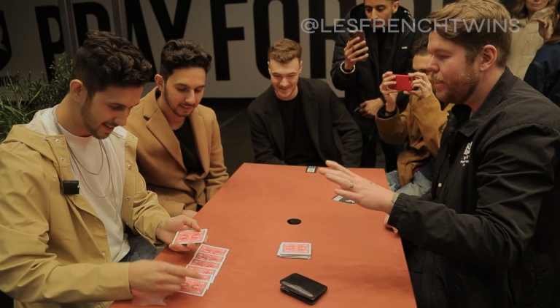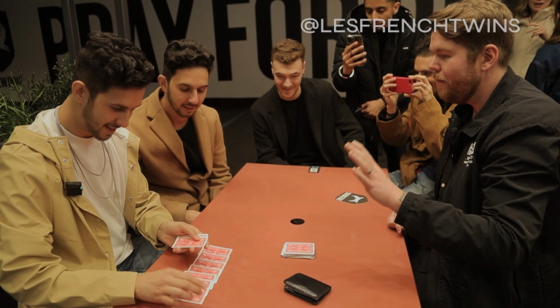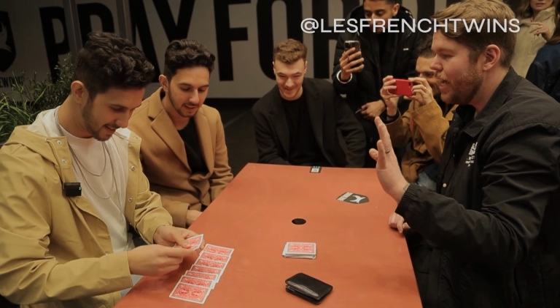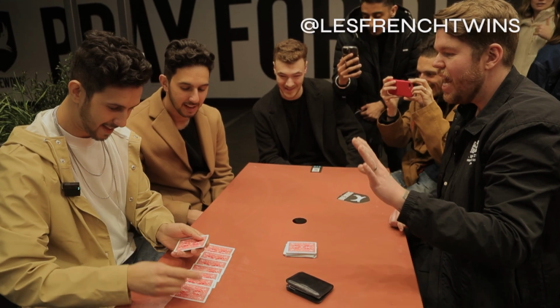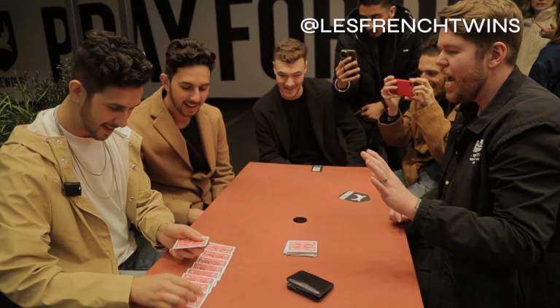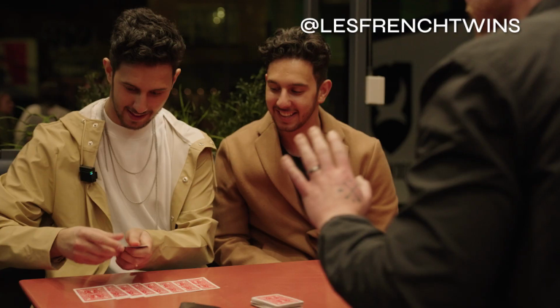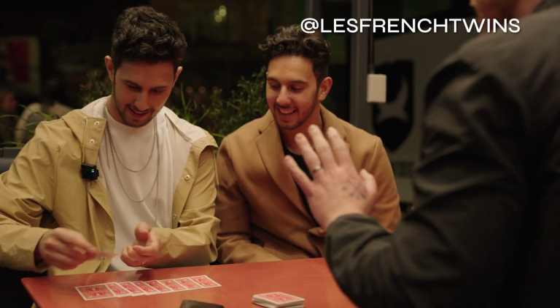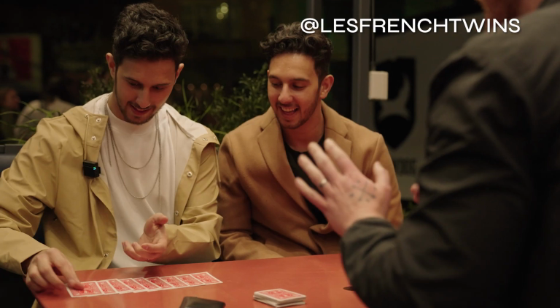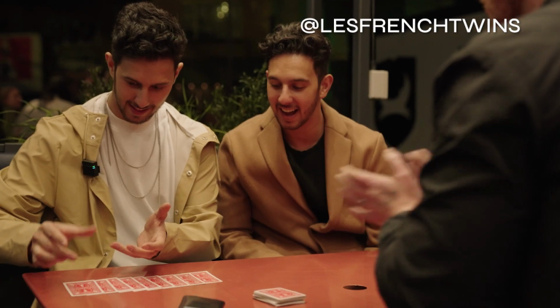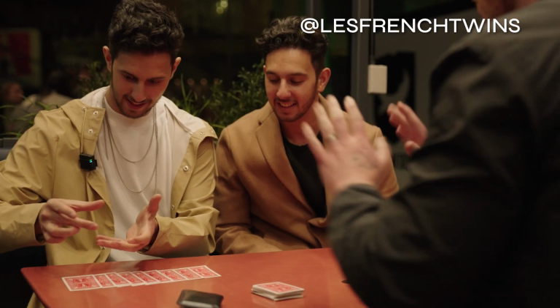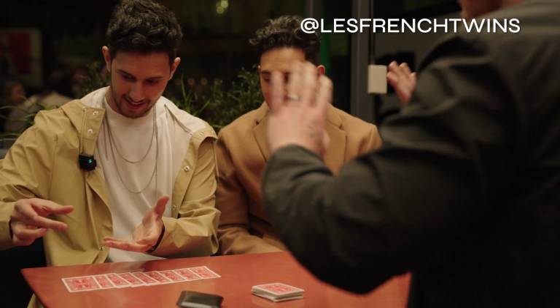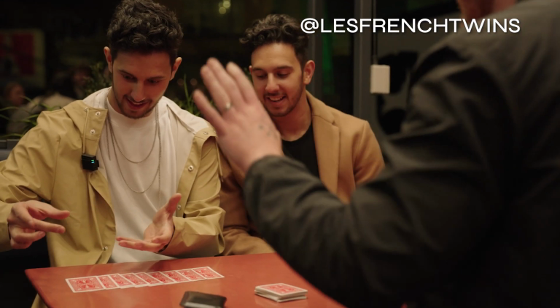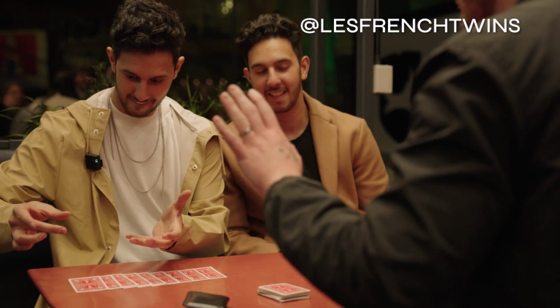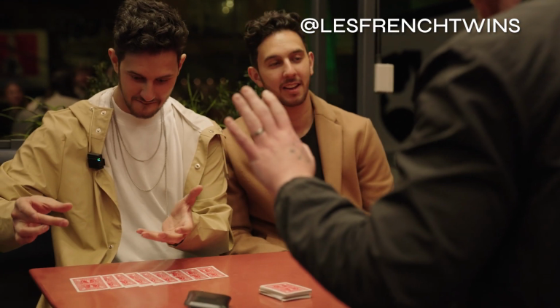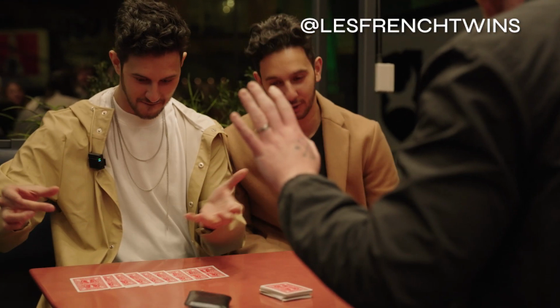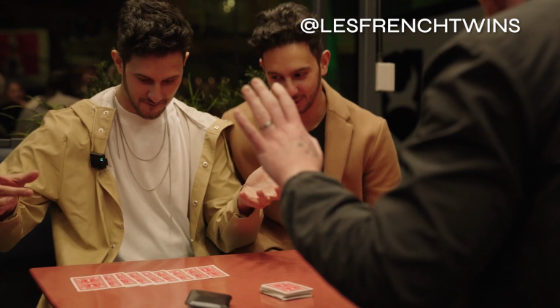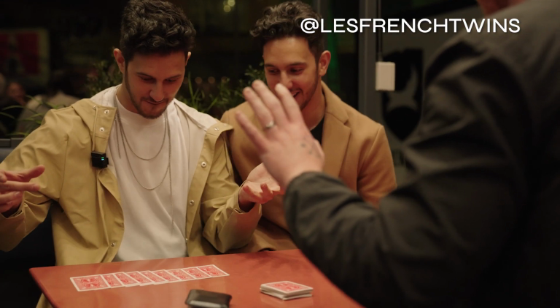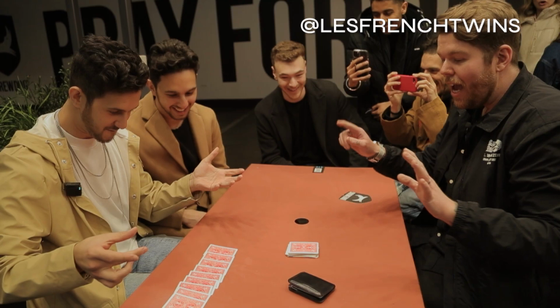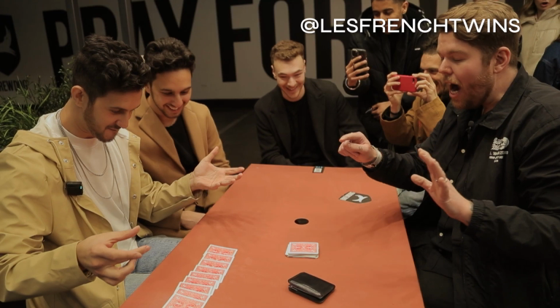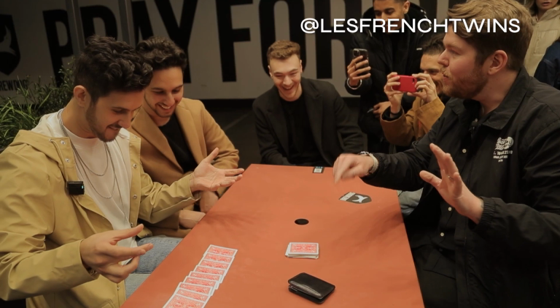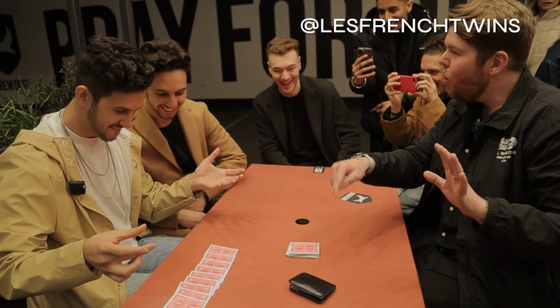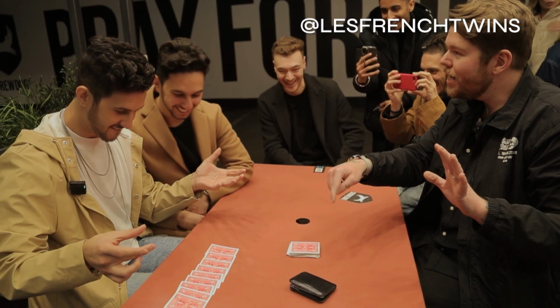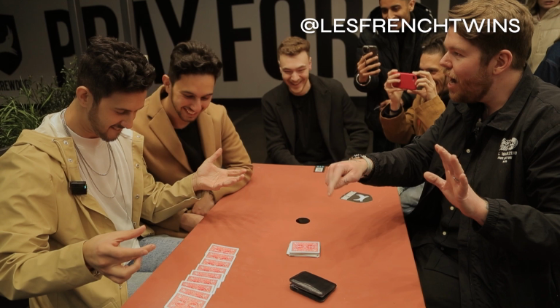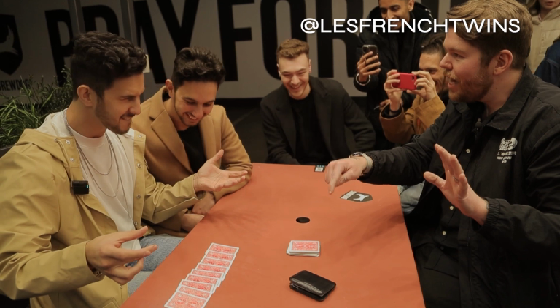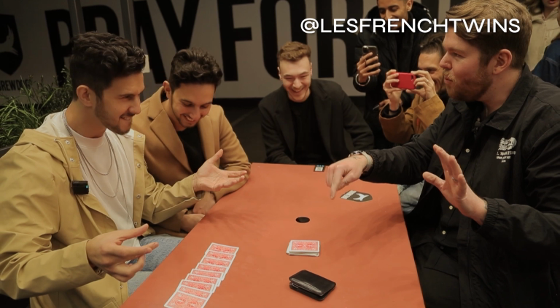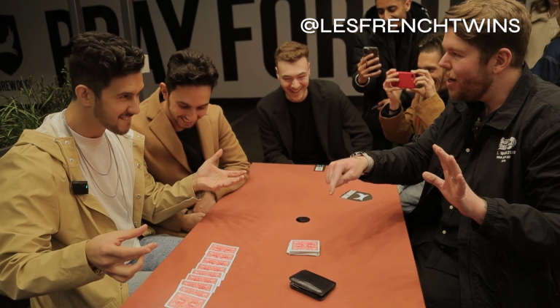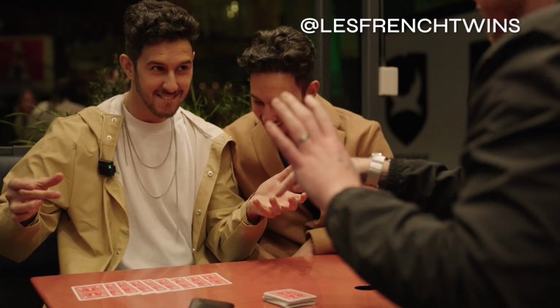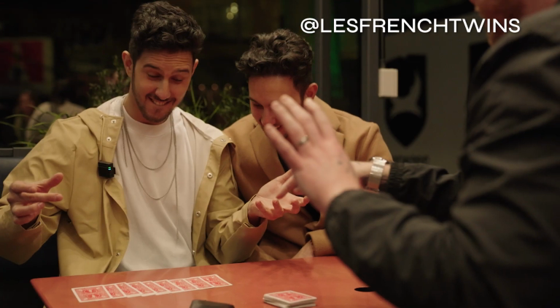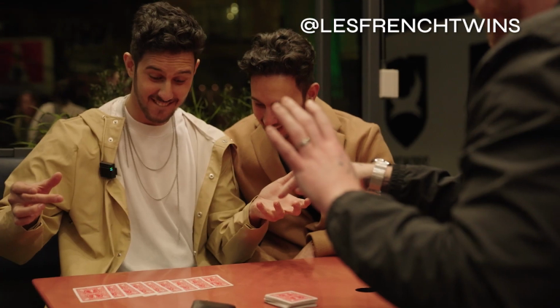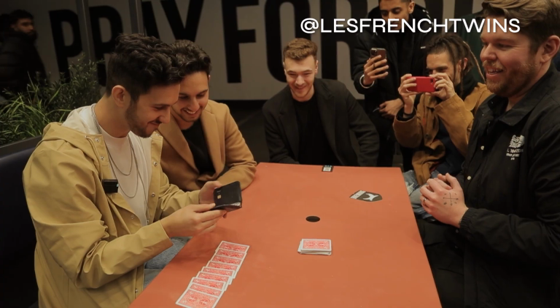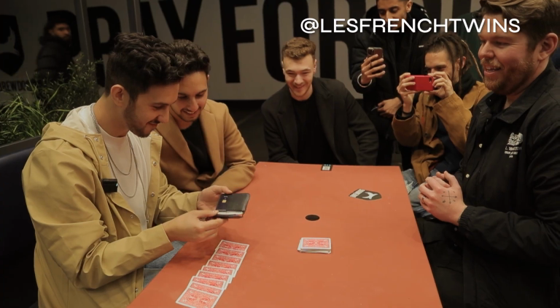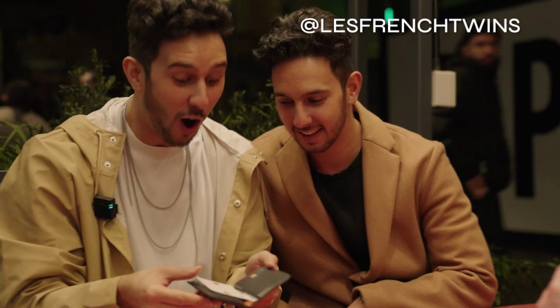Seven, eight, nine. One's vanished. And there's one card in the wallet. Oh!